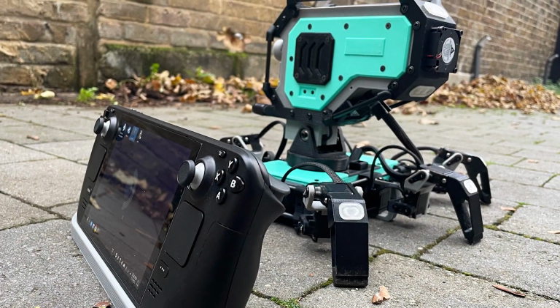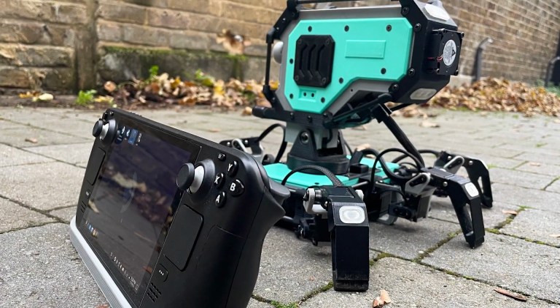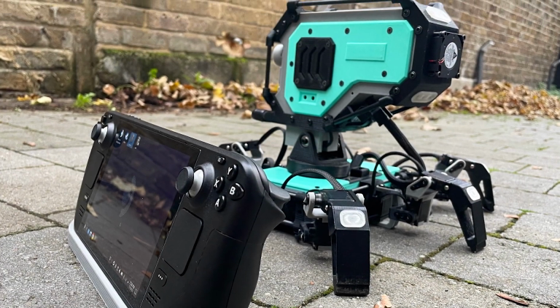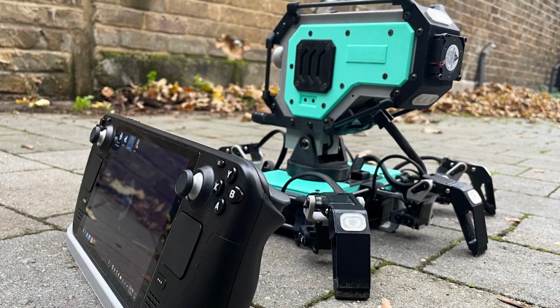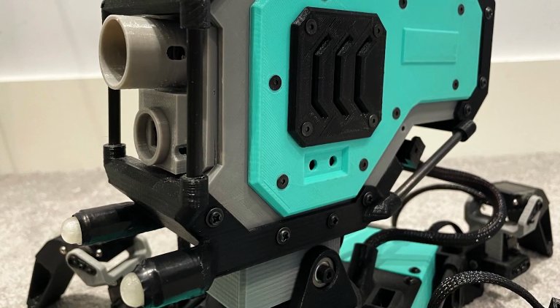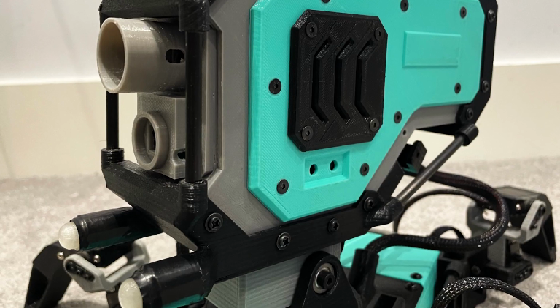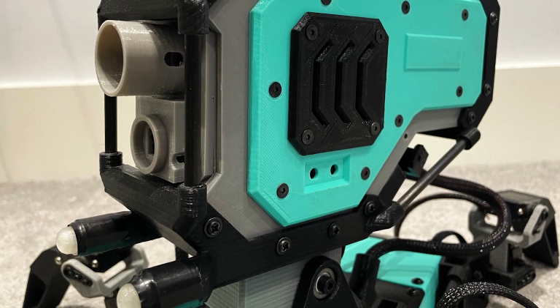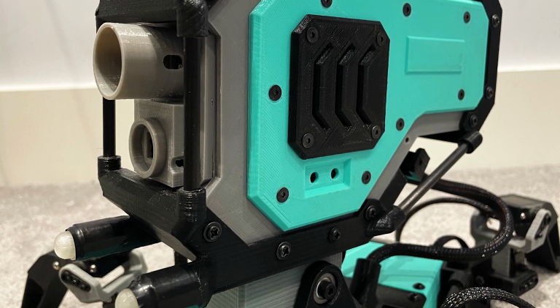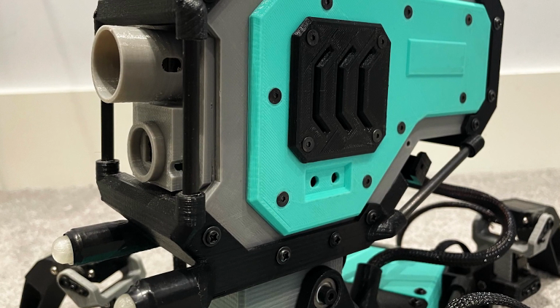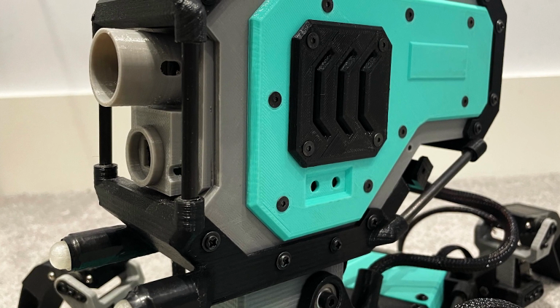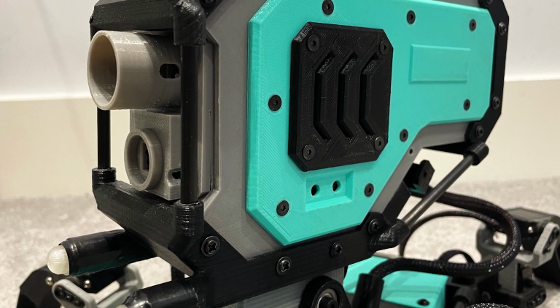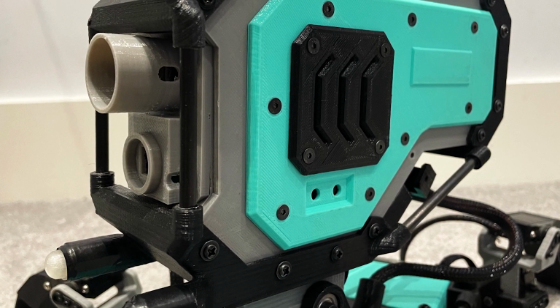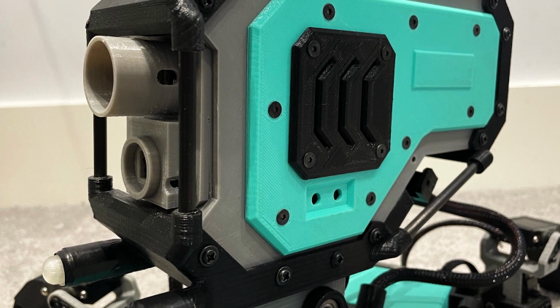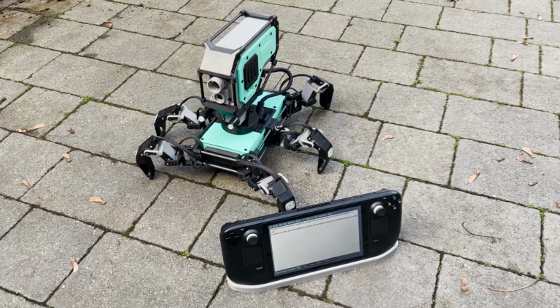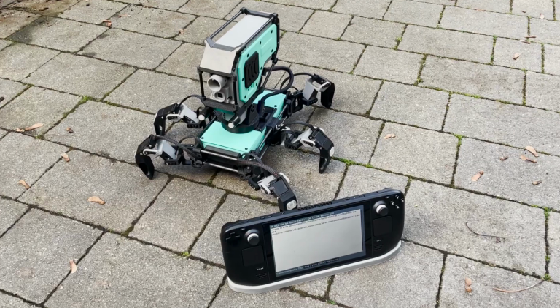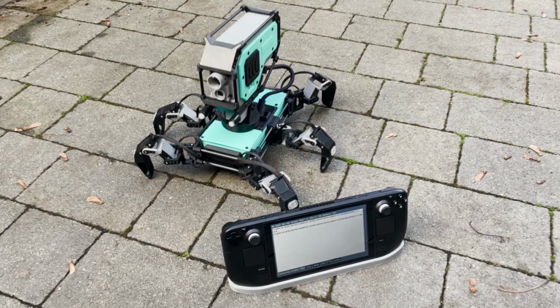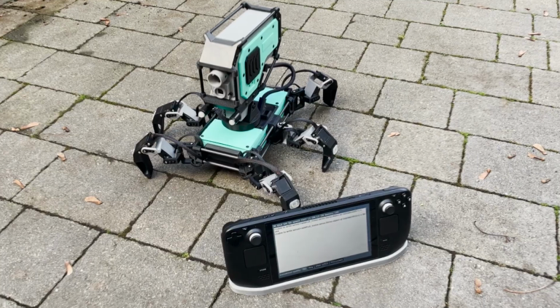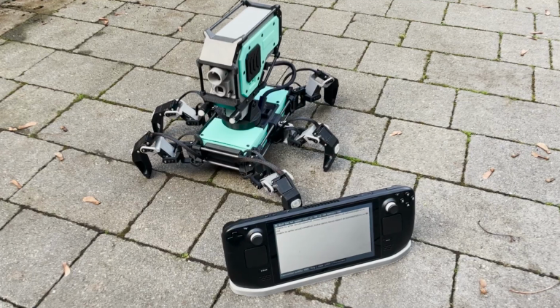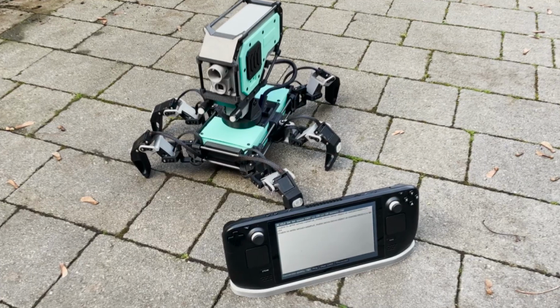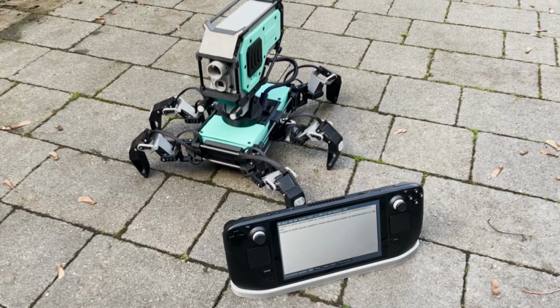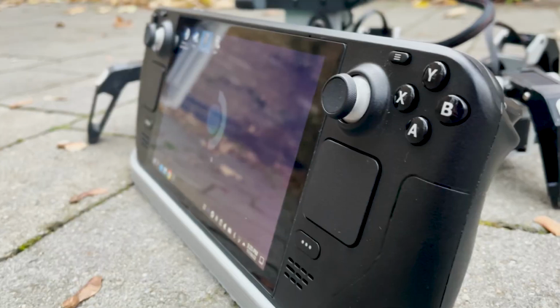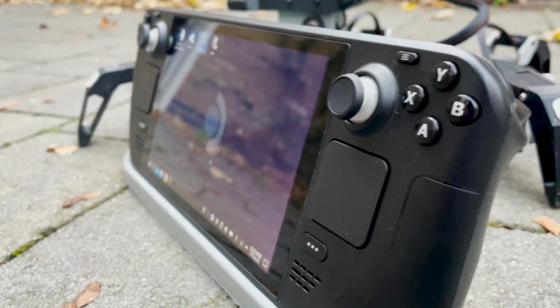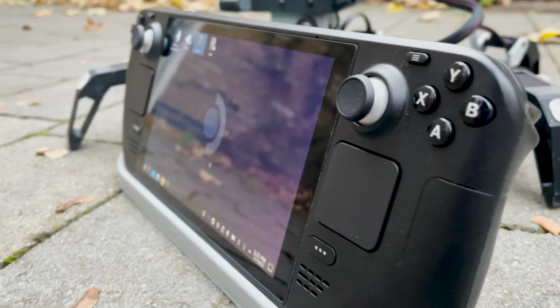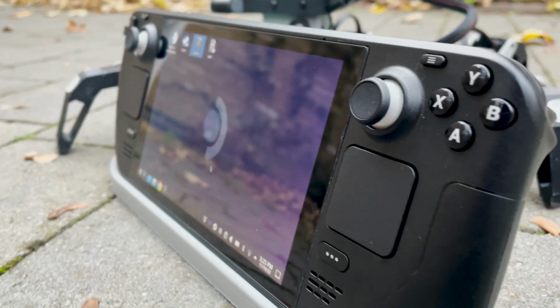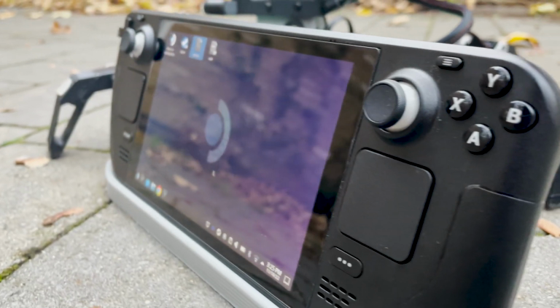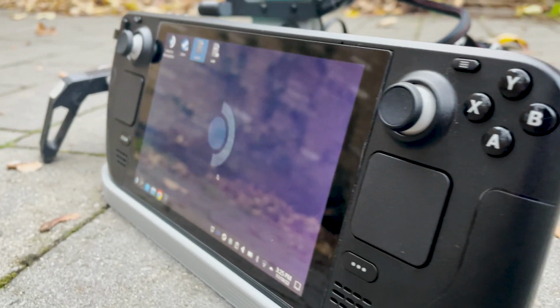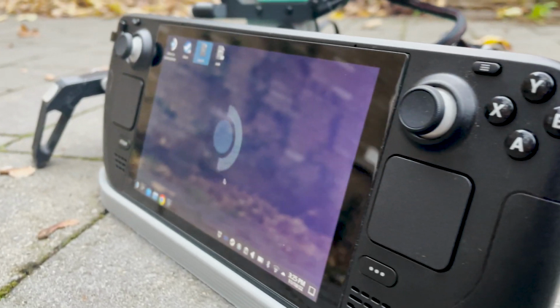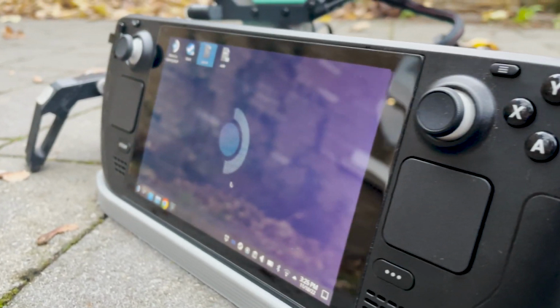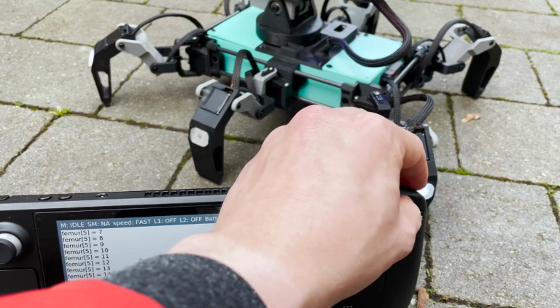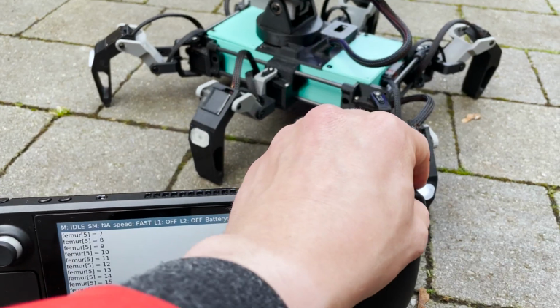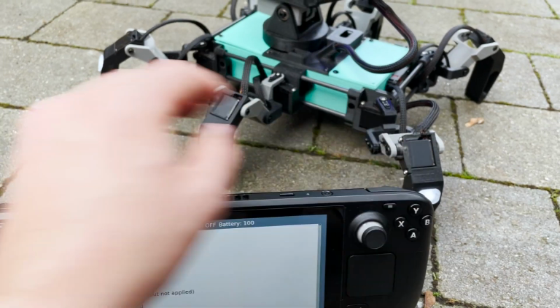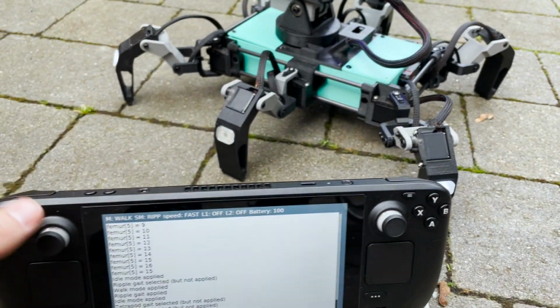Hey everyone, Stan here, and in this video I want to show how I use my Steam Deck to remotely control my robot.